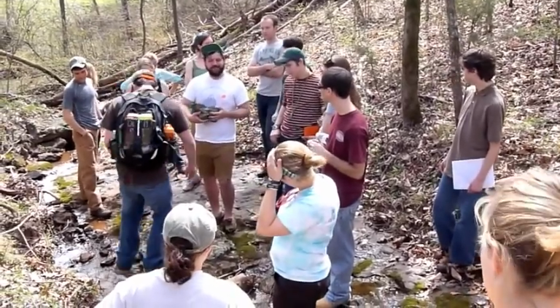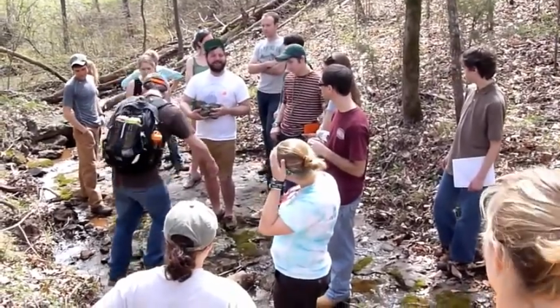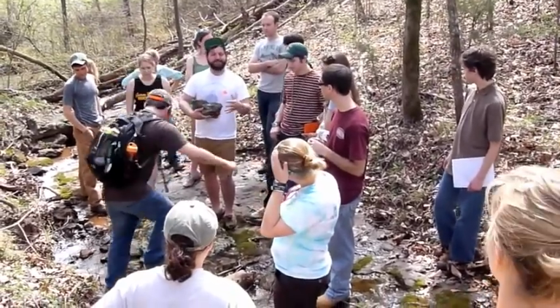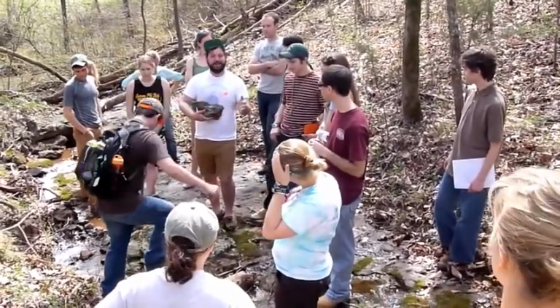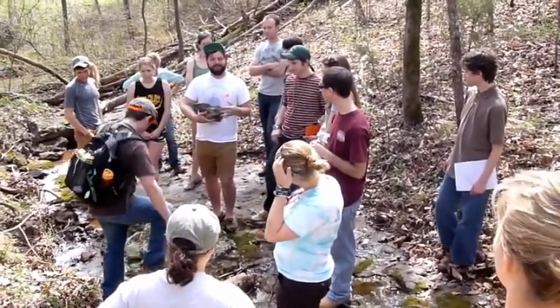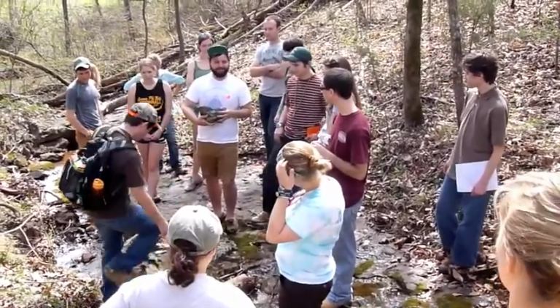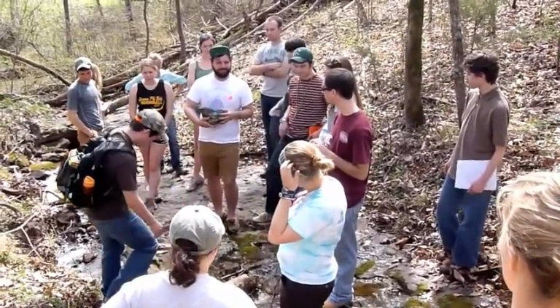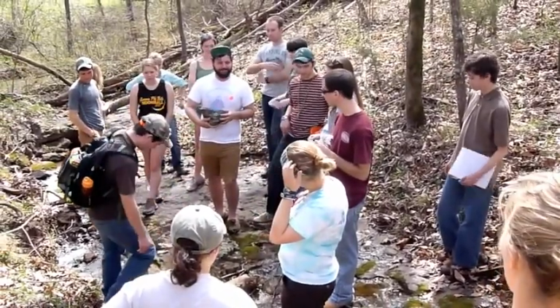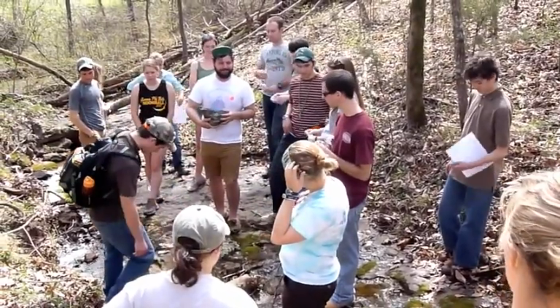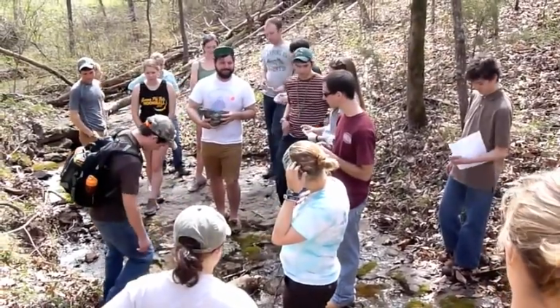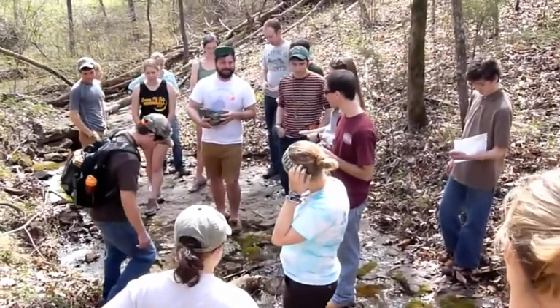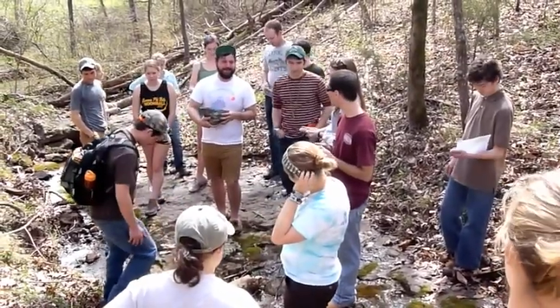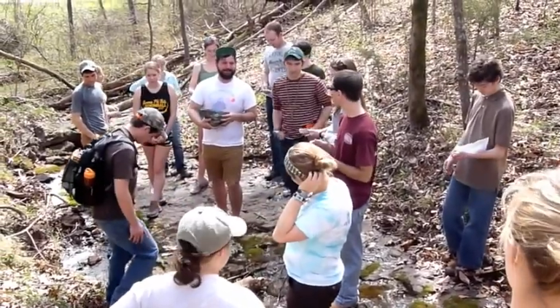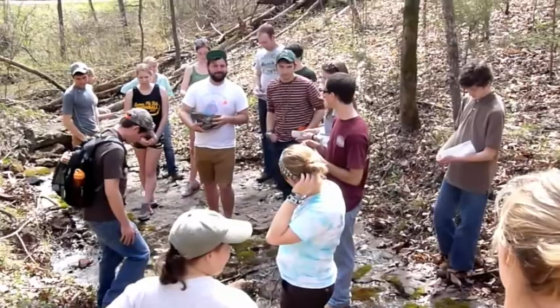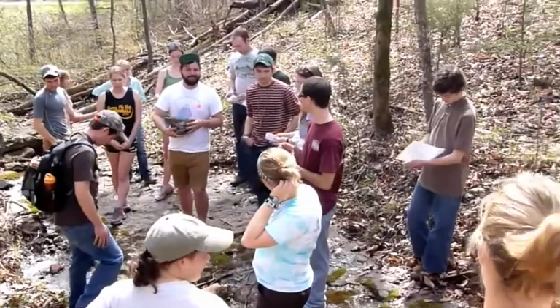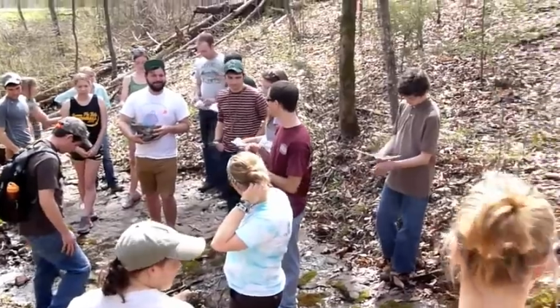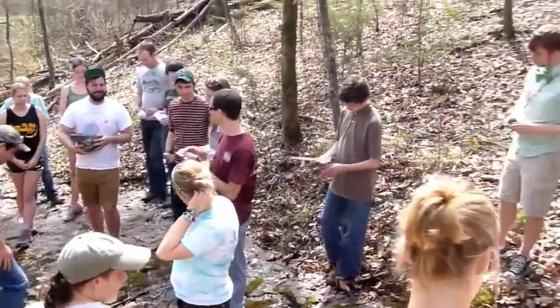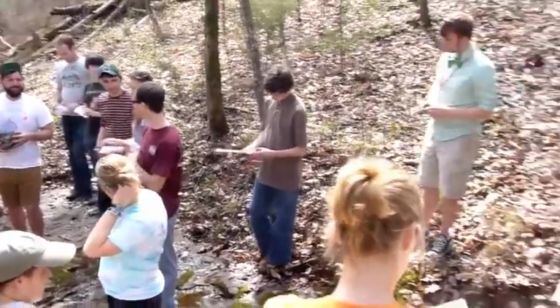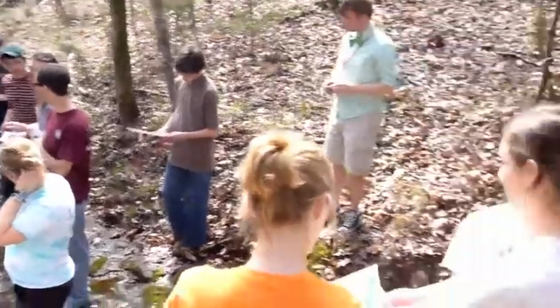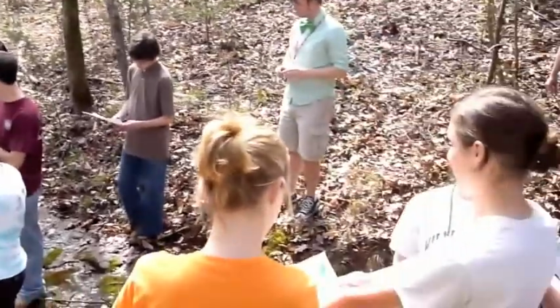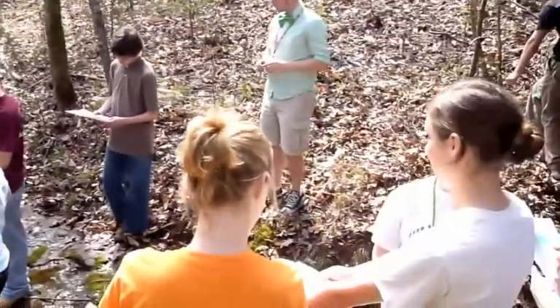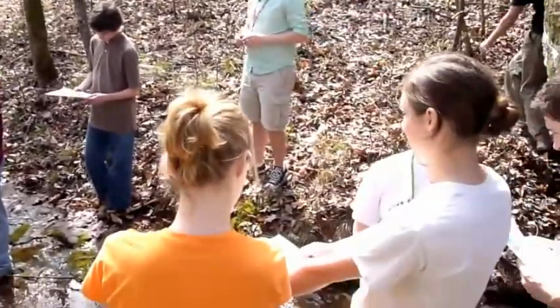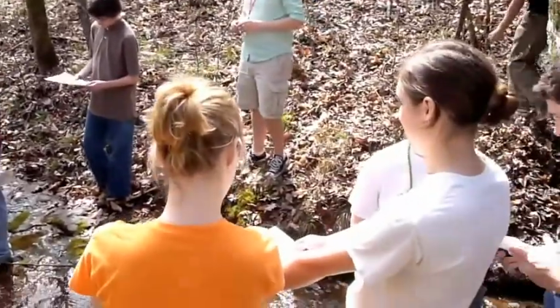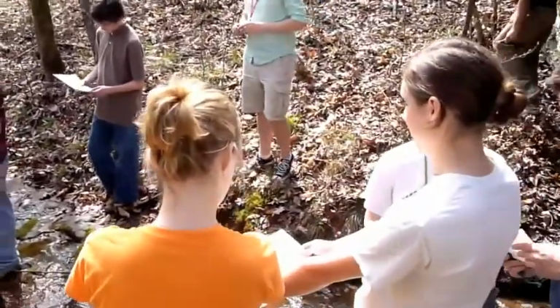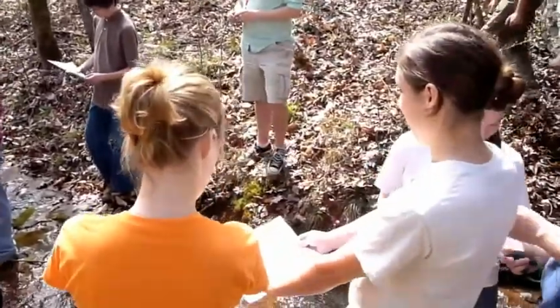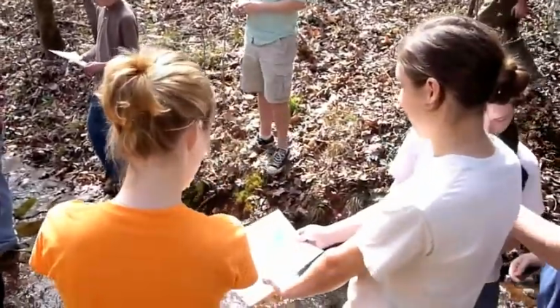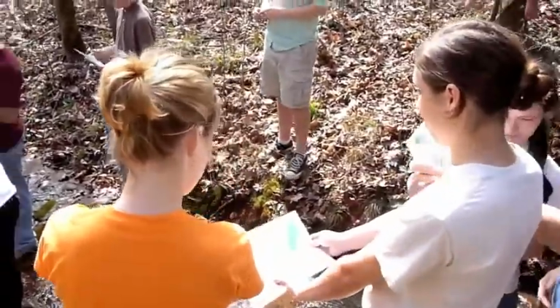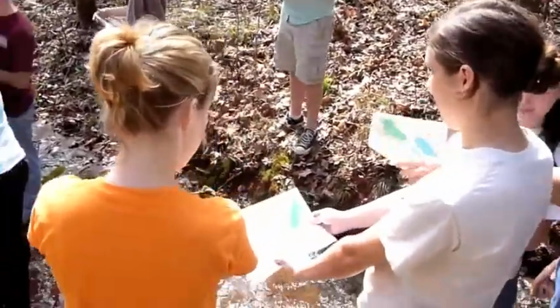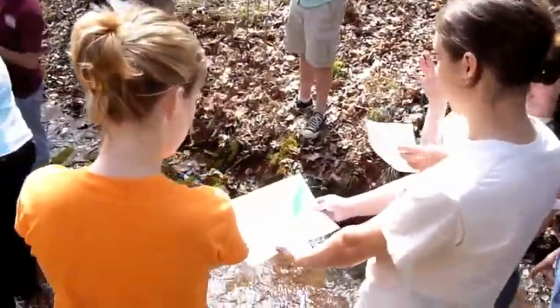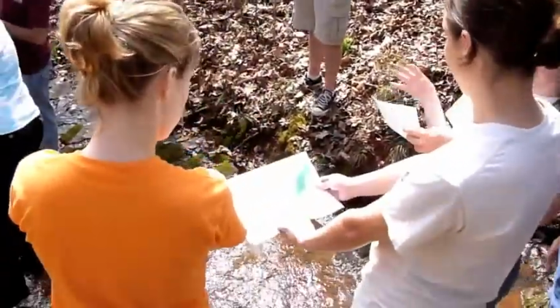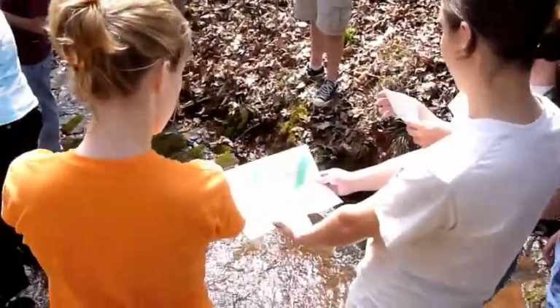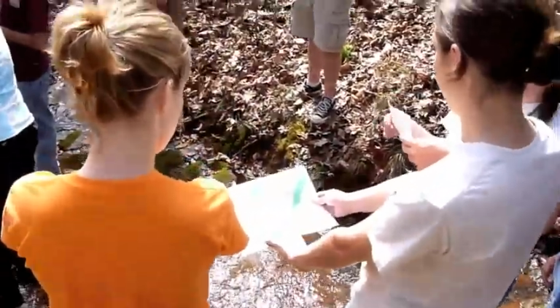Now take out your maps. Look at them. Where are we? Are we at number three?